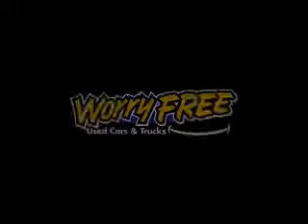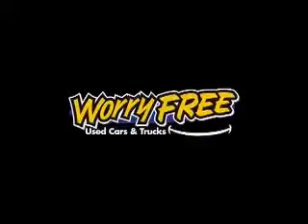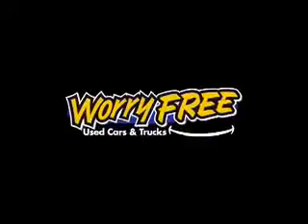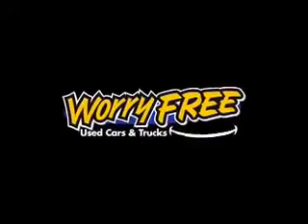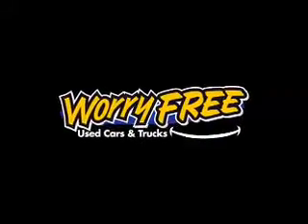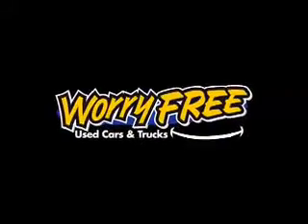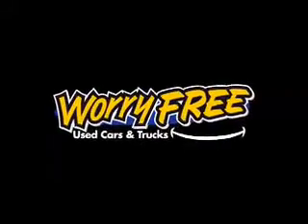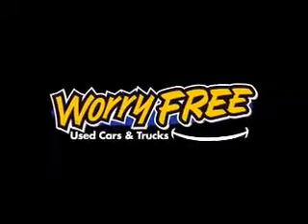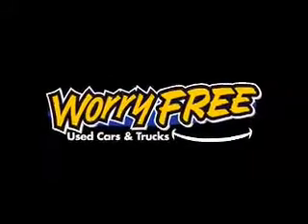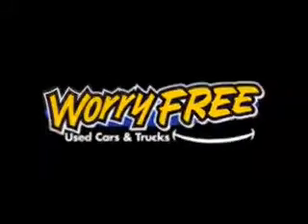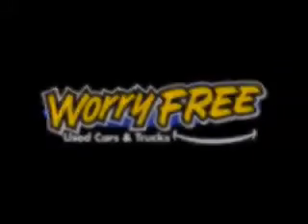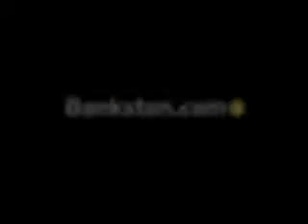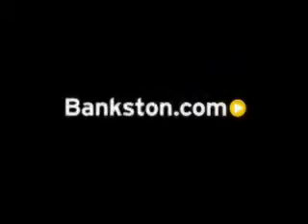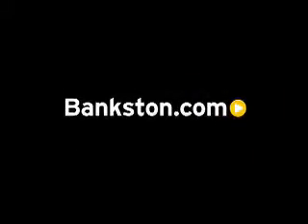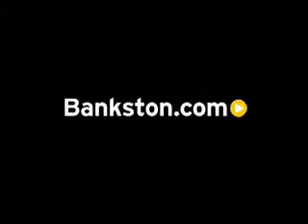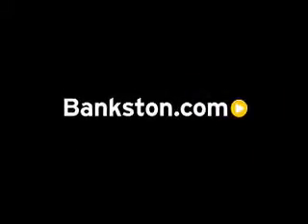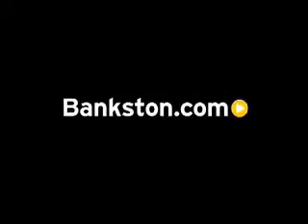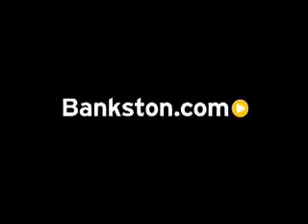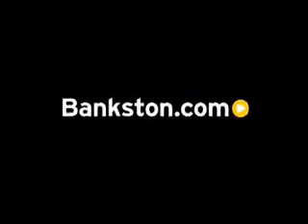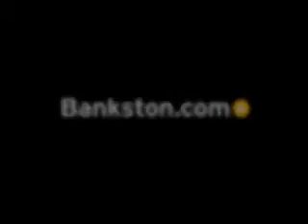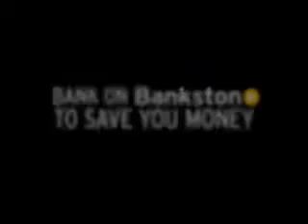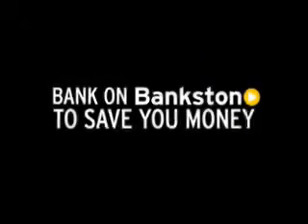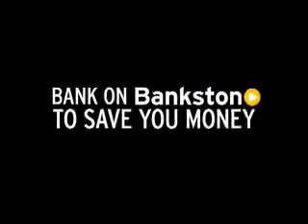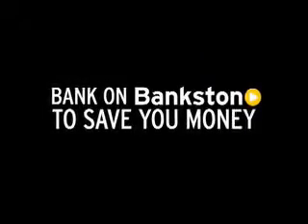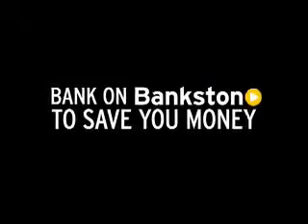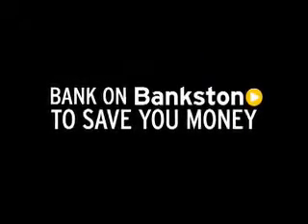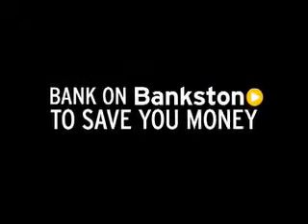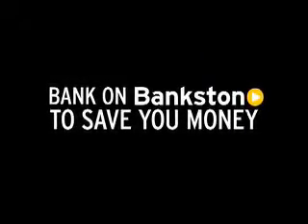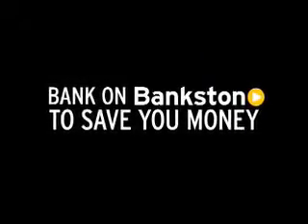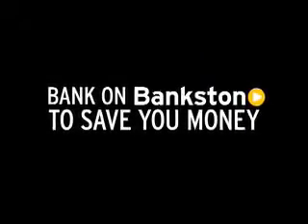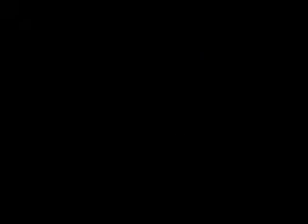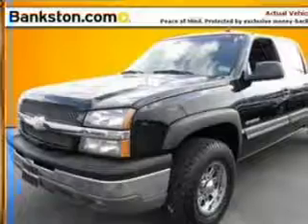Worry-free shopping at Bankston.com. Bank on Bankston to save you money.